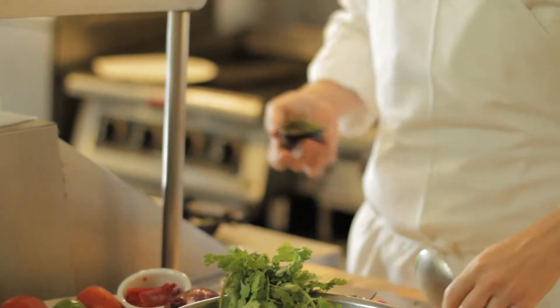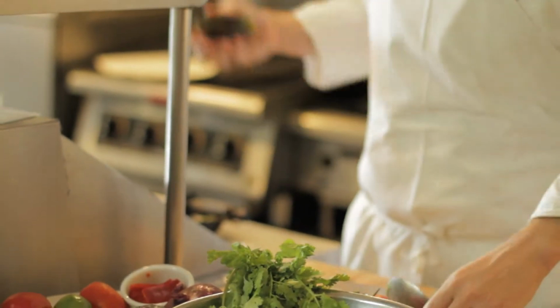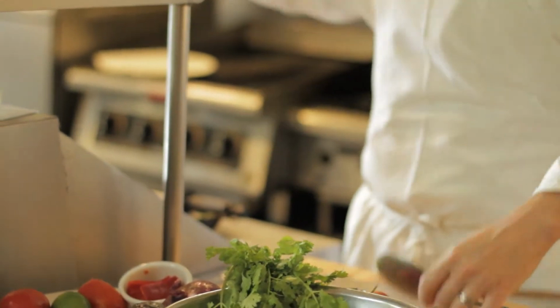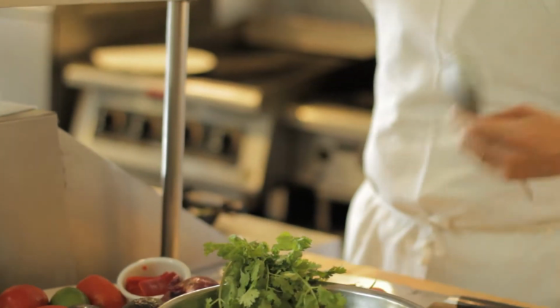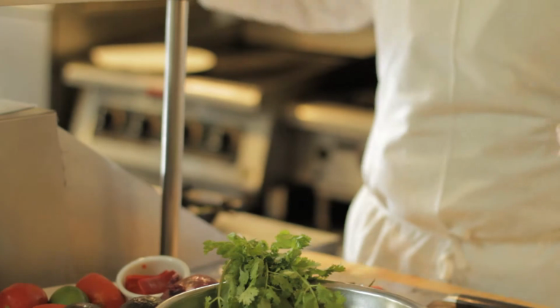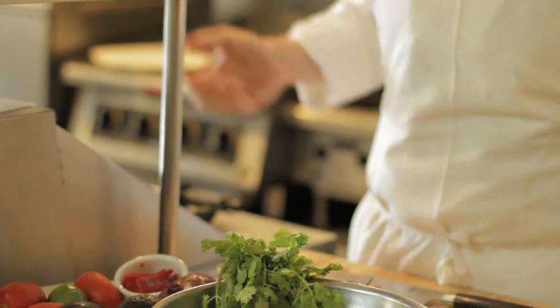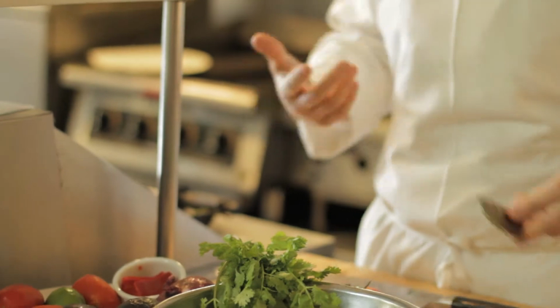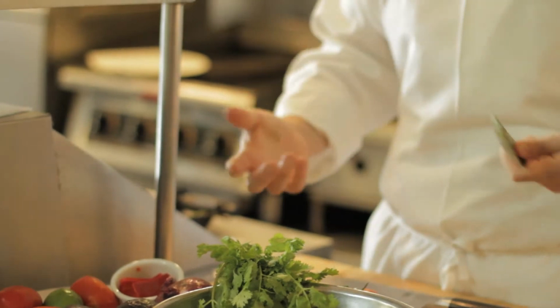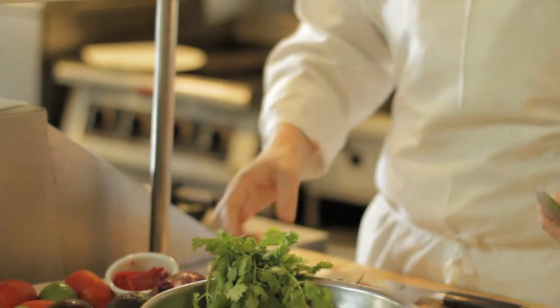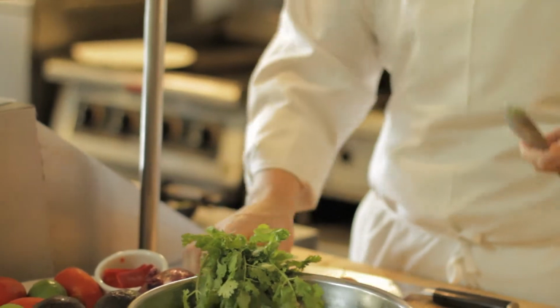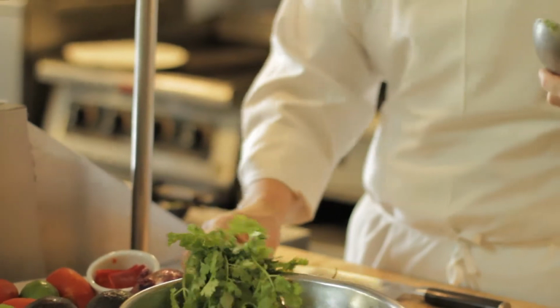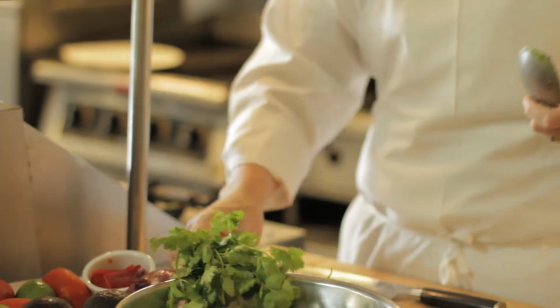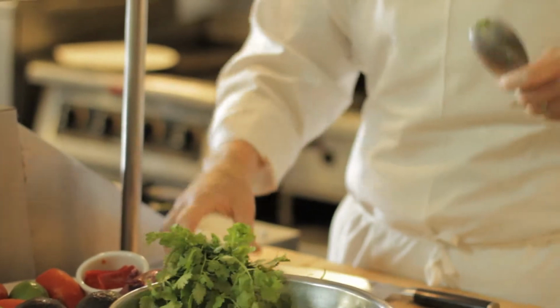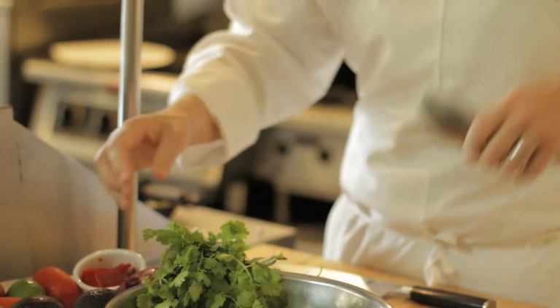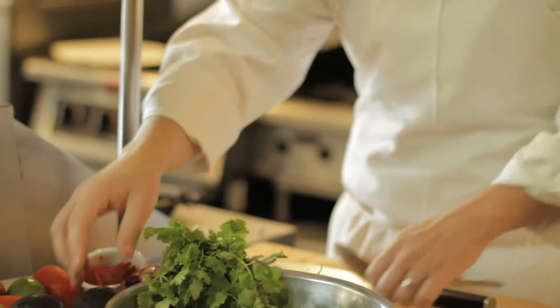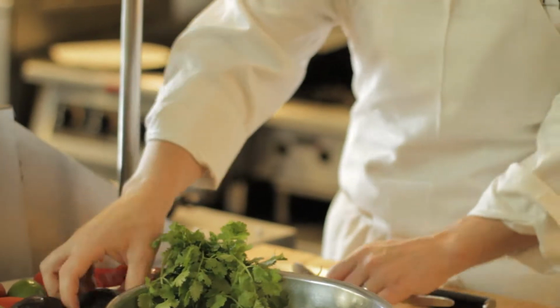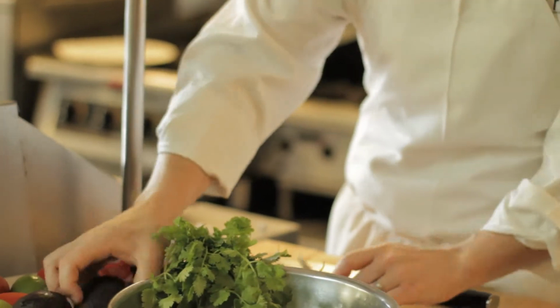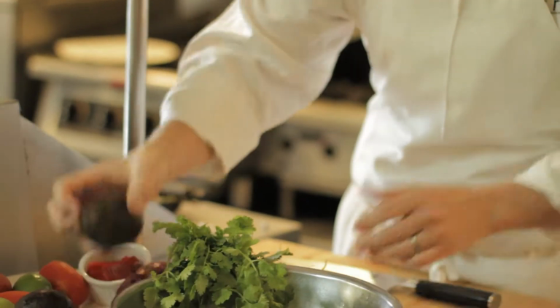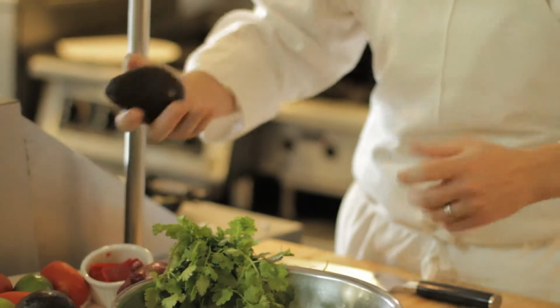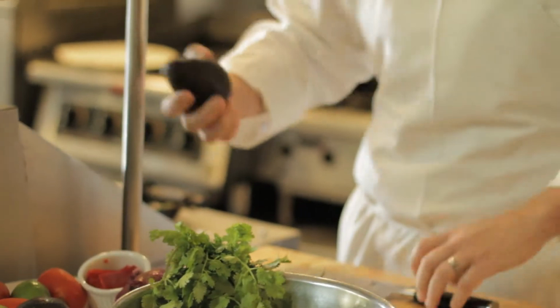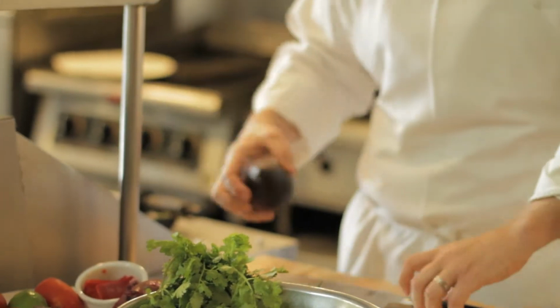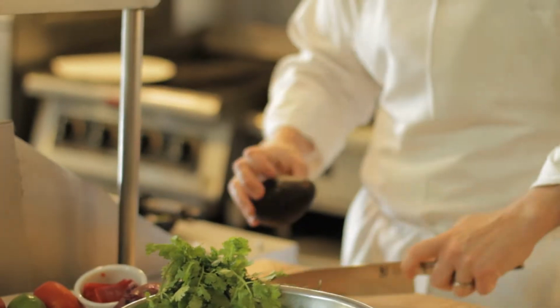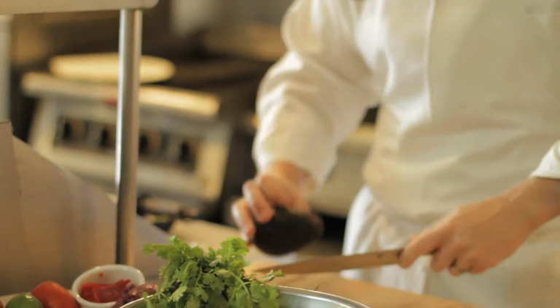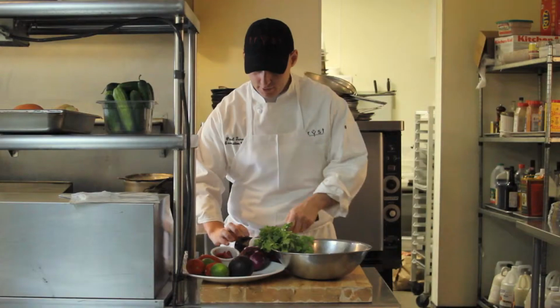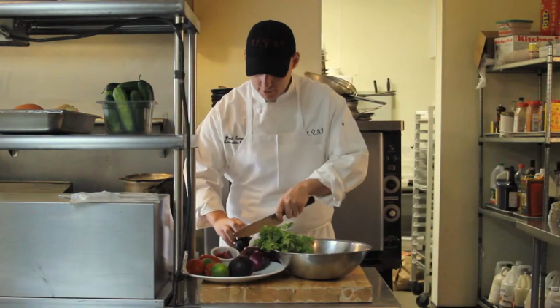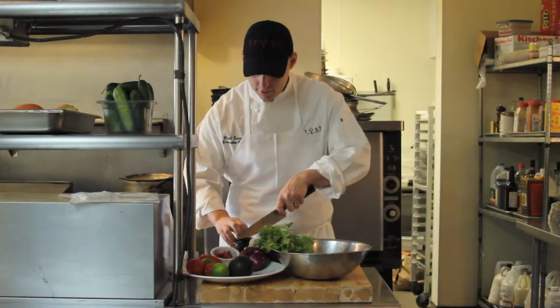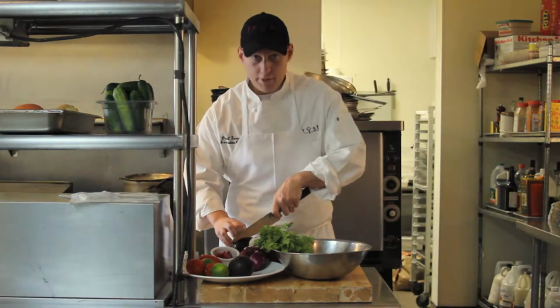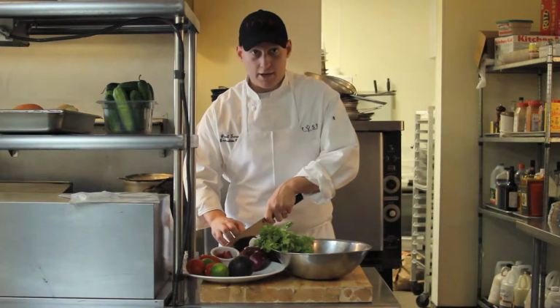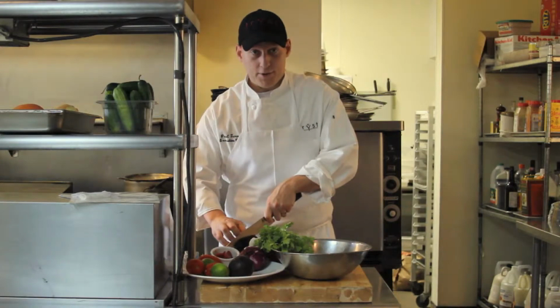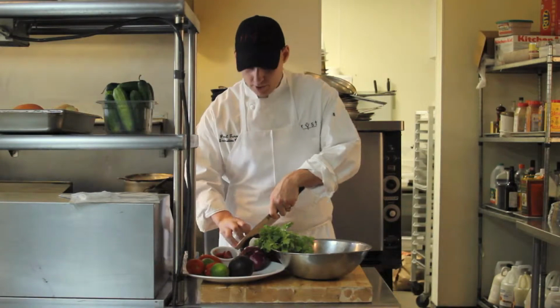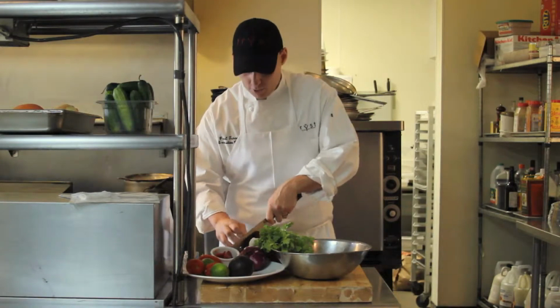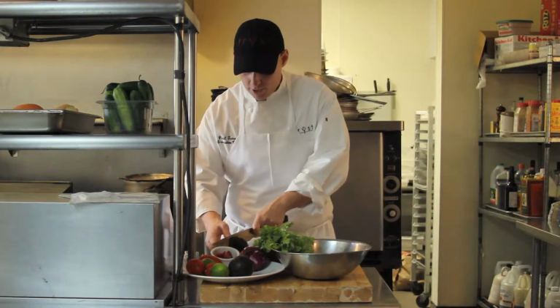Usually when I'm at home, one avocado or two avocados will easily feed three or four people, depending on how much you like it.